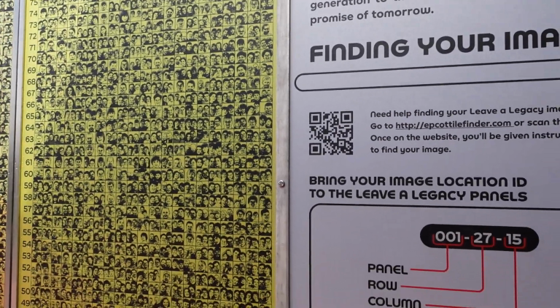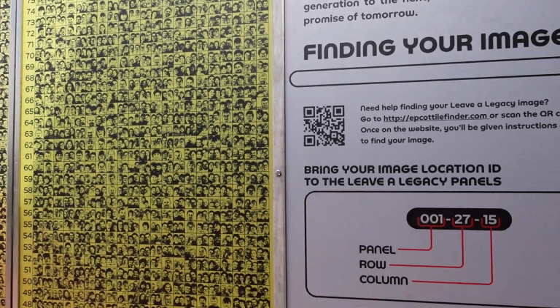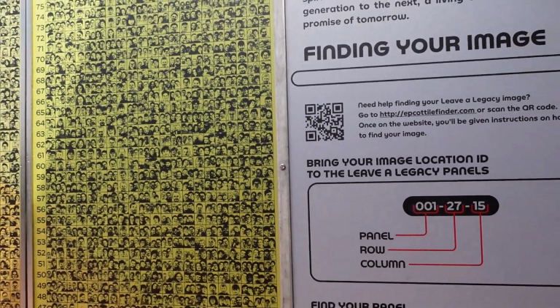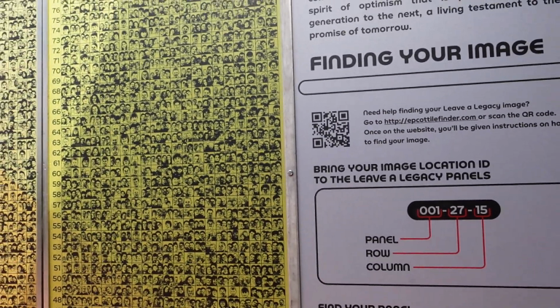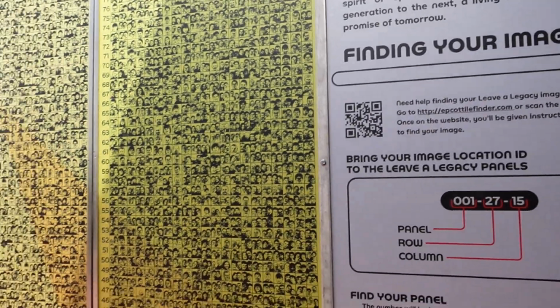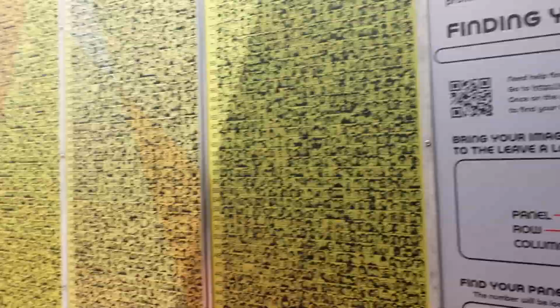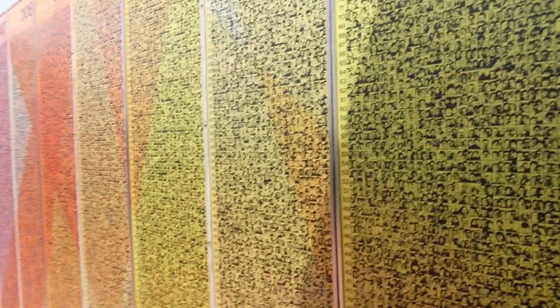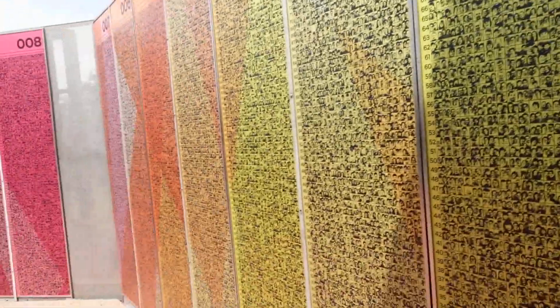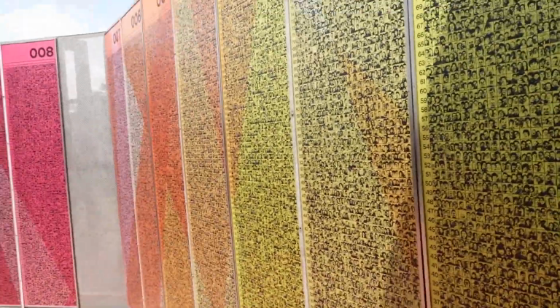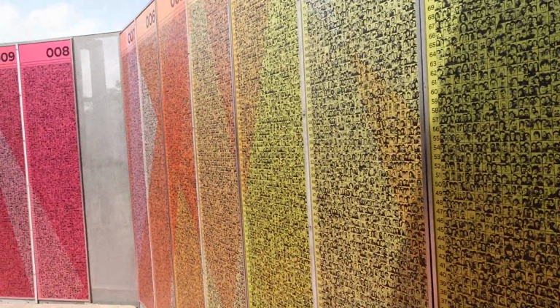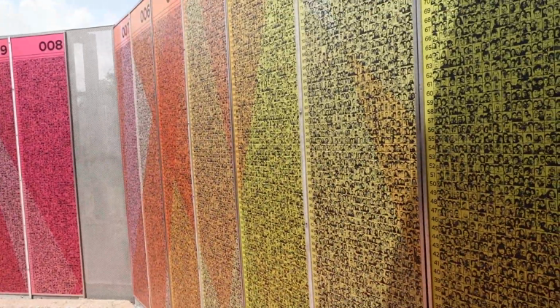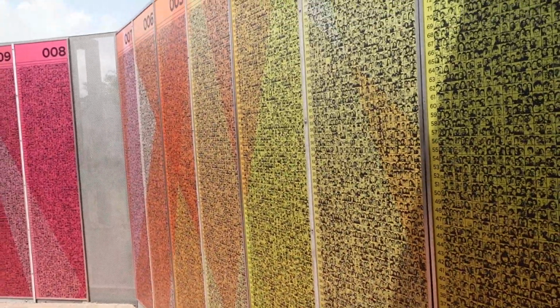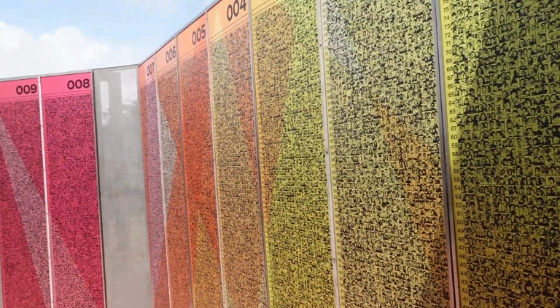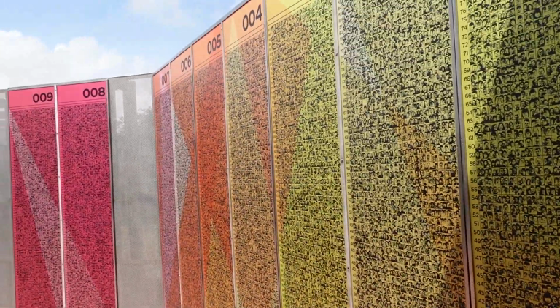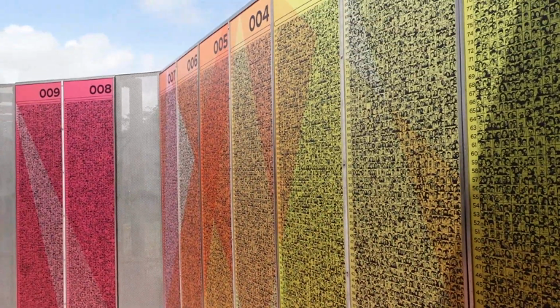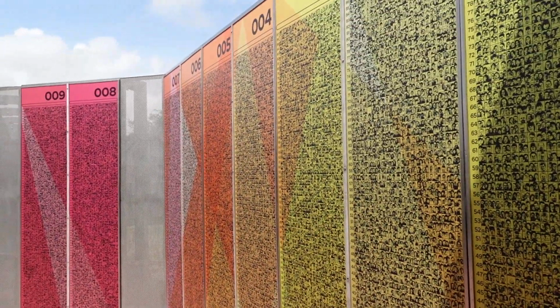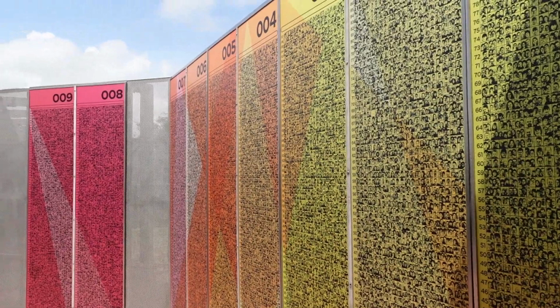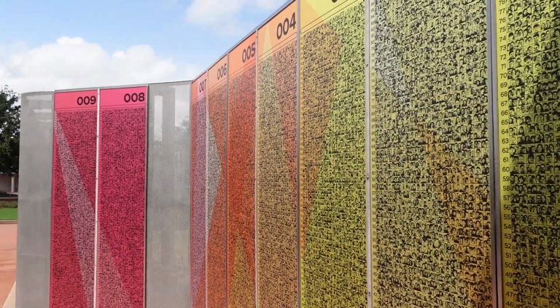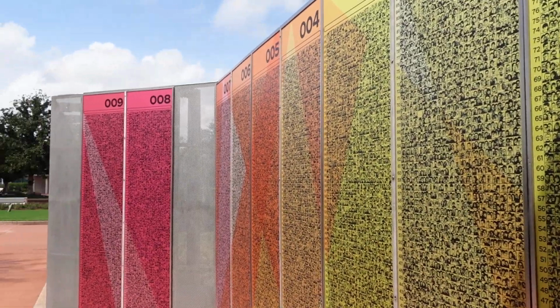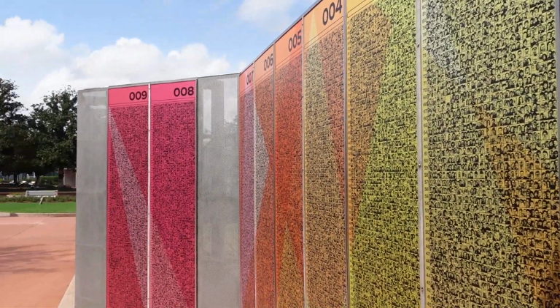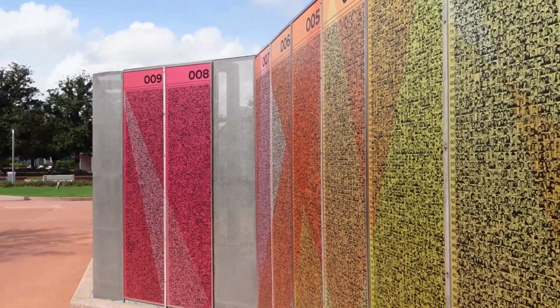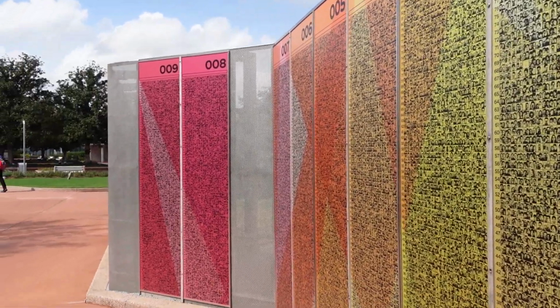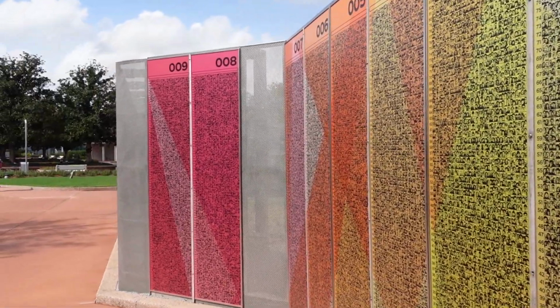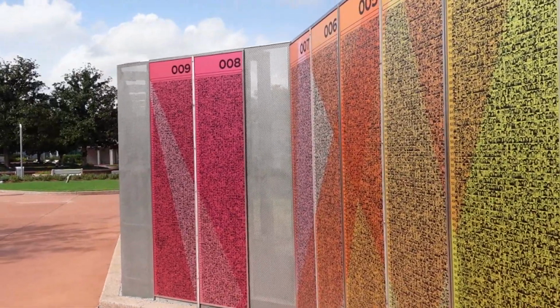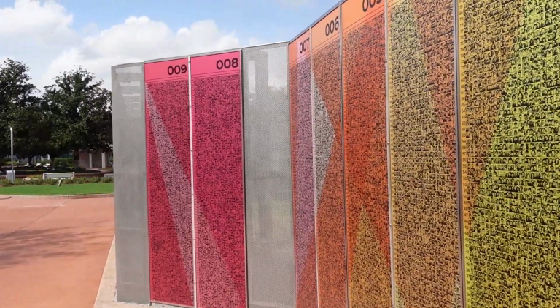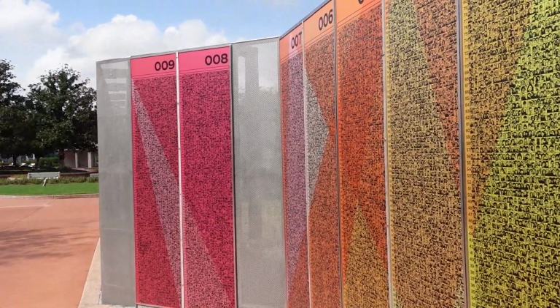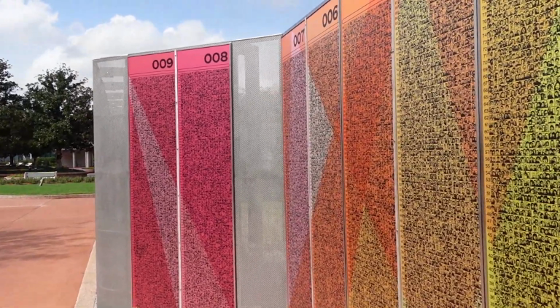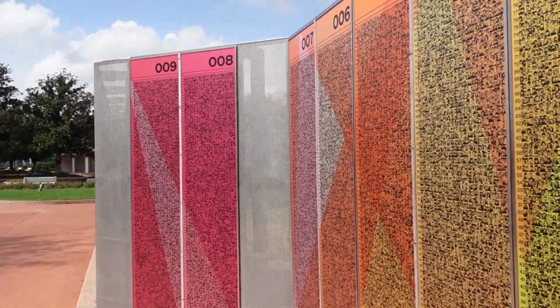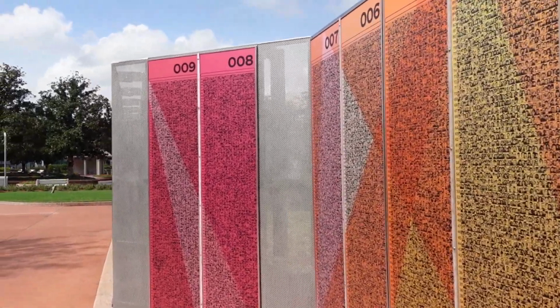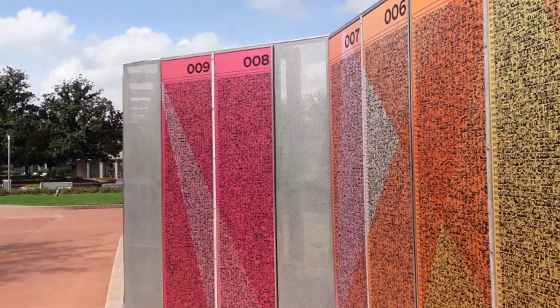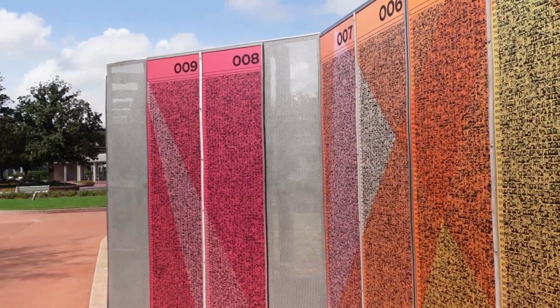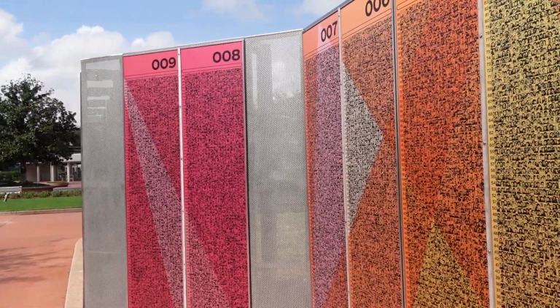They did a great job making these very colorful — much nicer than the old ones. Now, we also know that NSYNC is here, so let's go find those guys.